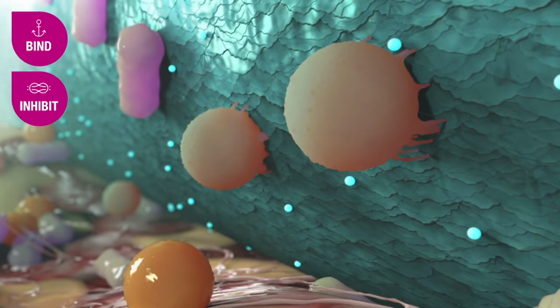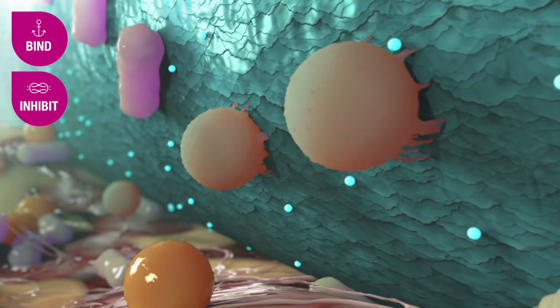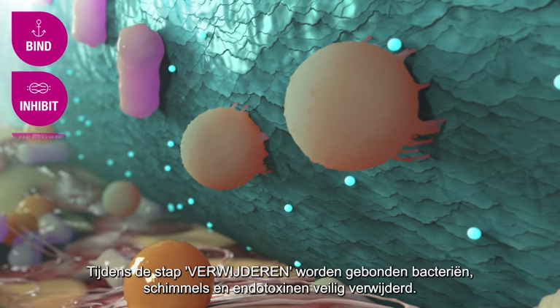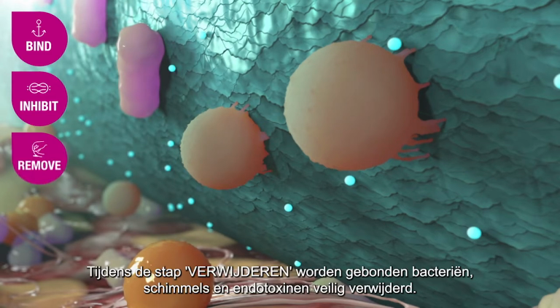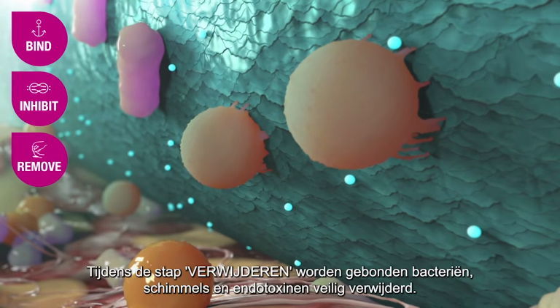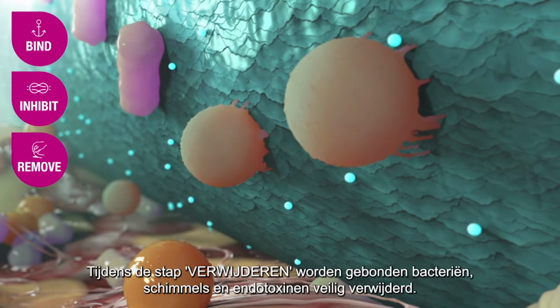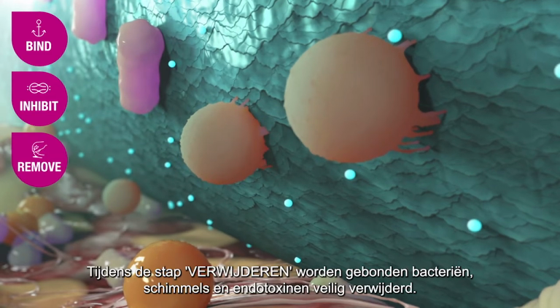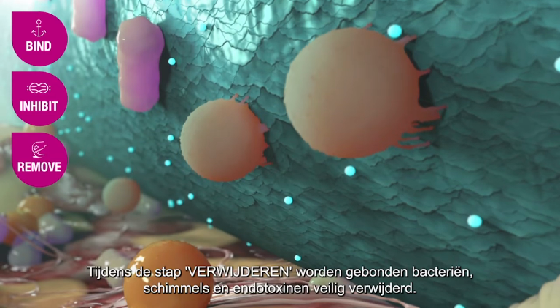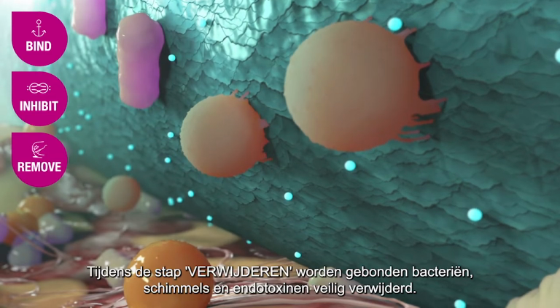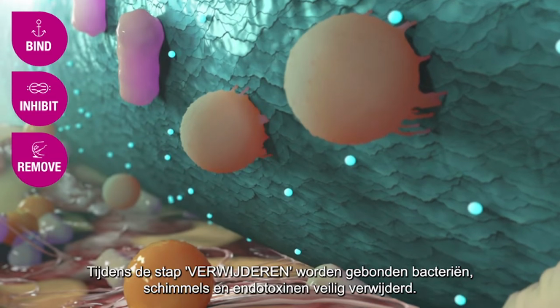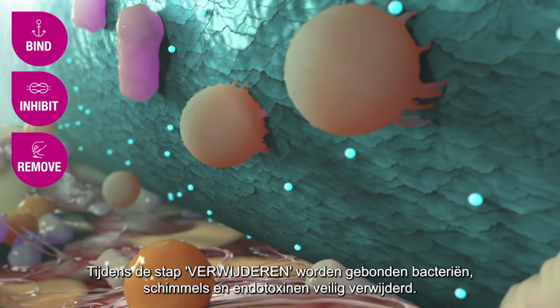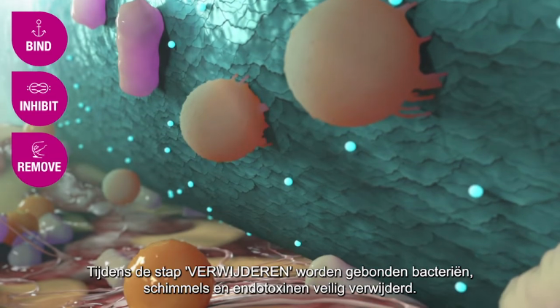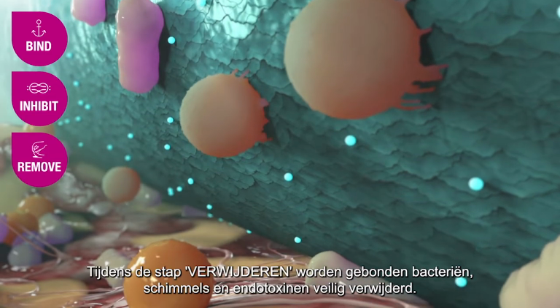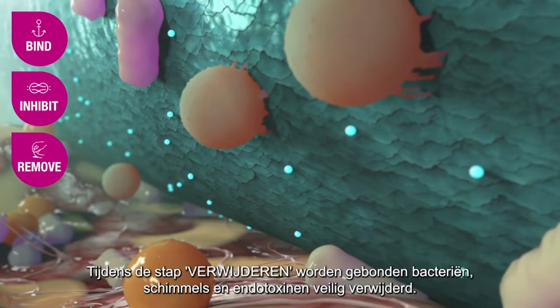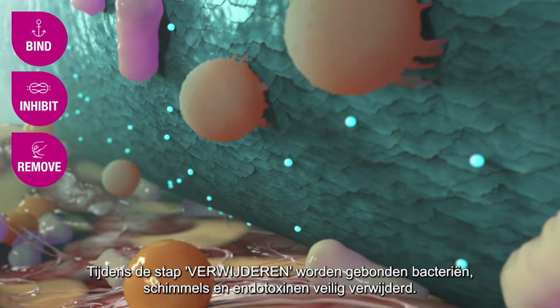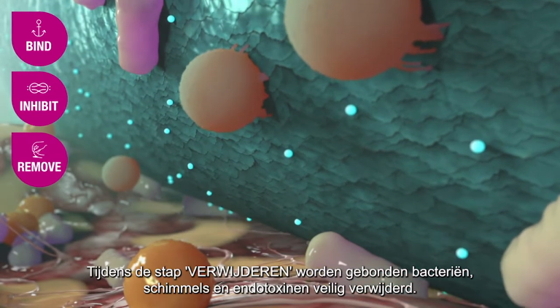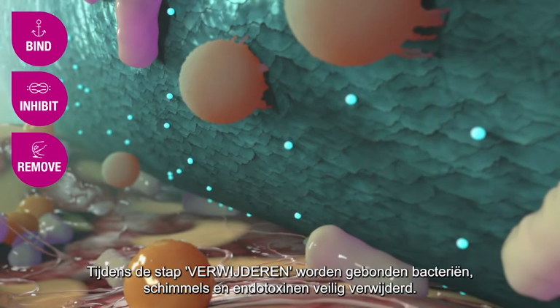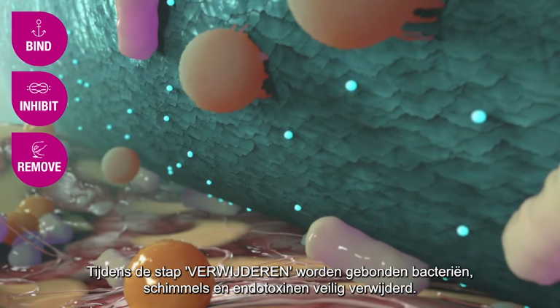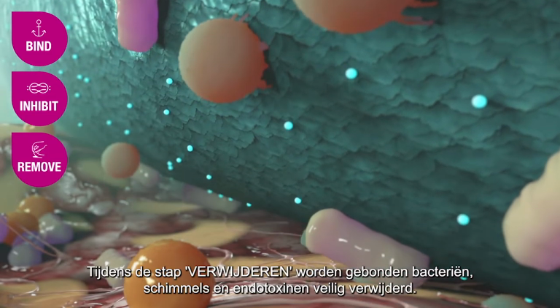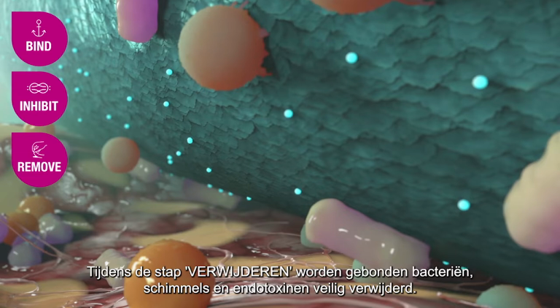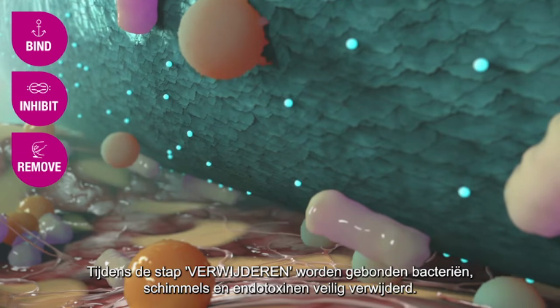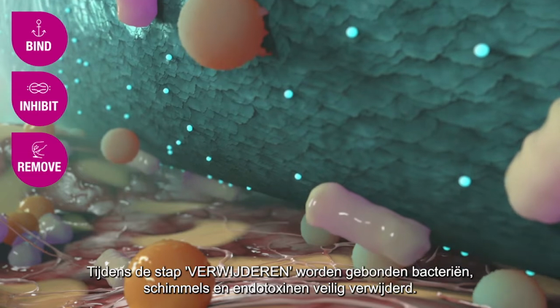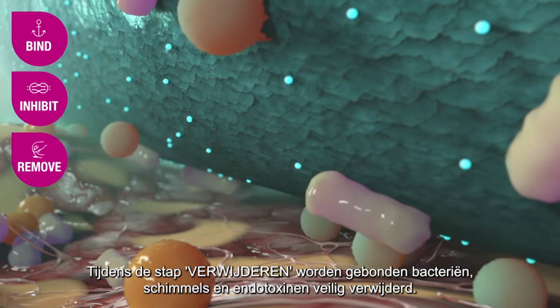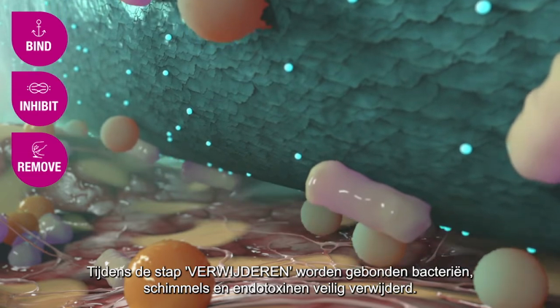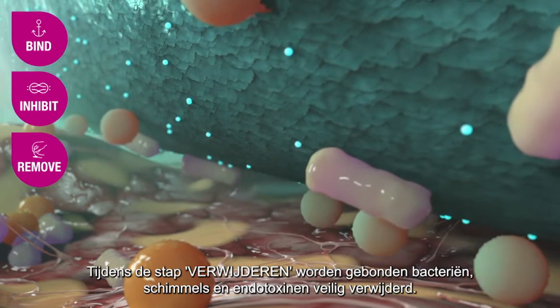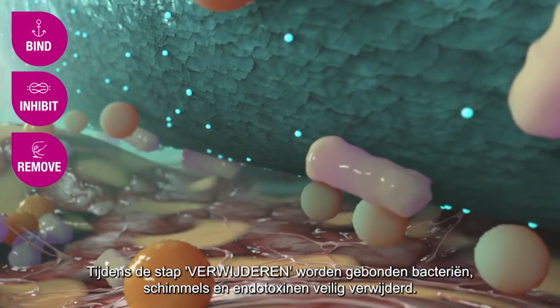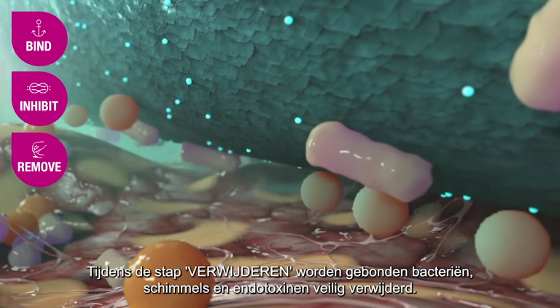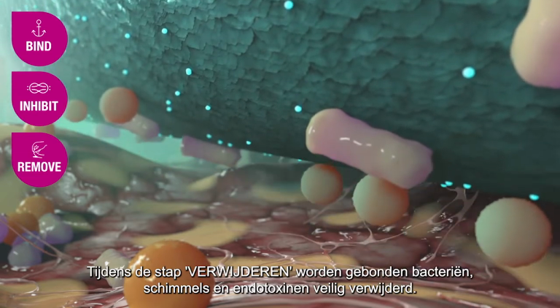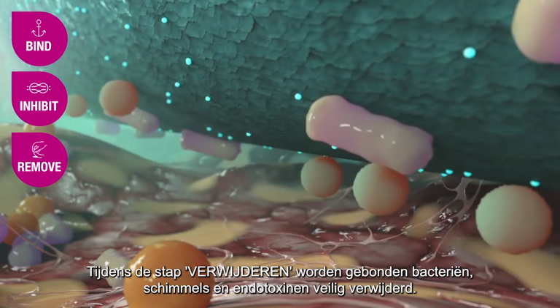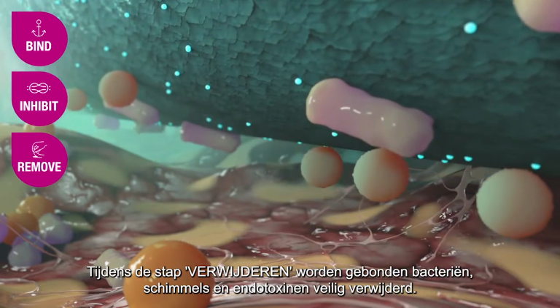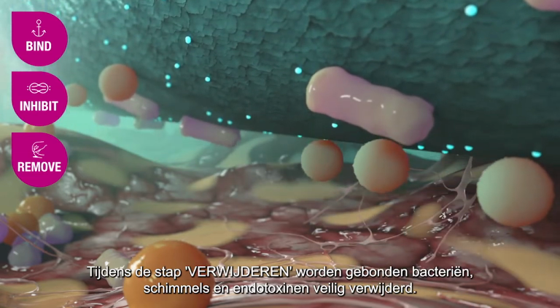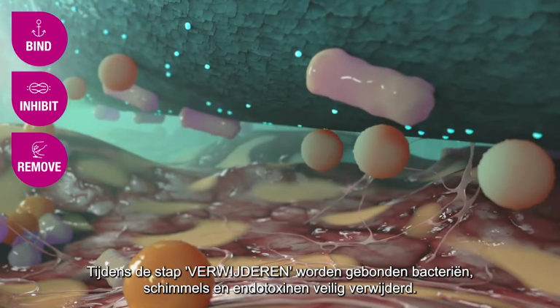During the step Remove, bound bacteria, fungi and endotoxins are safely removed.